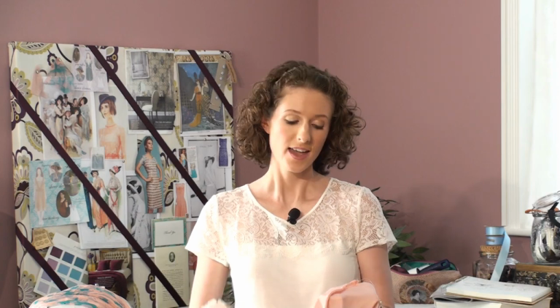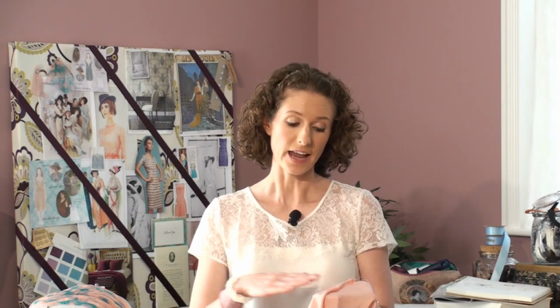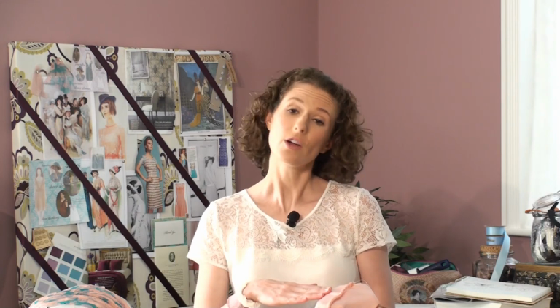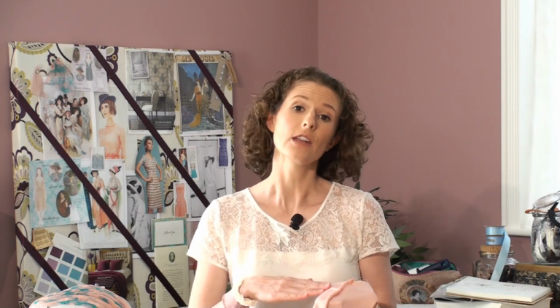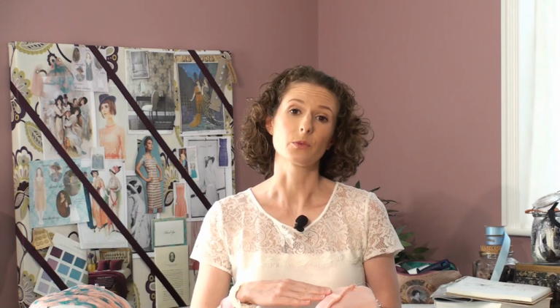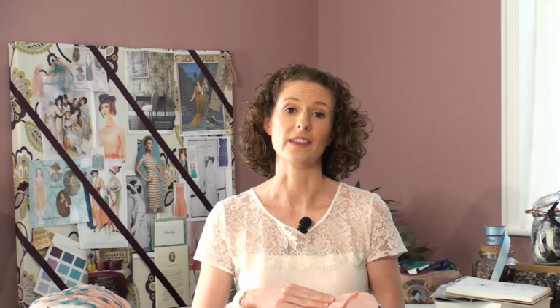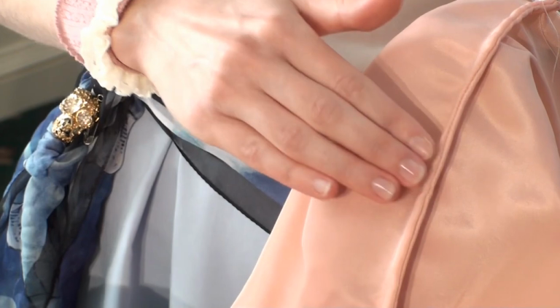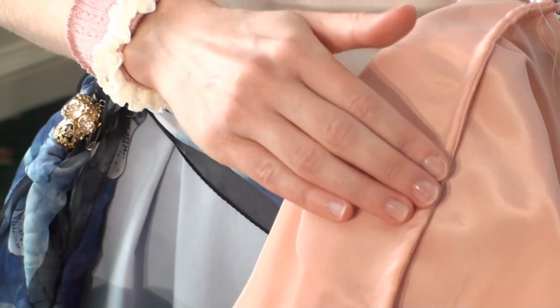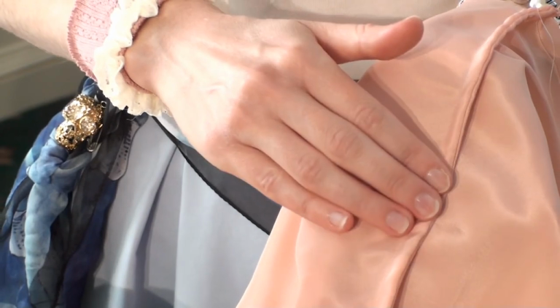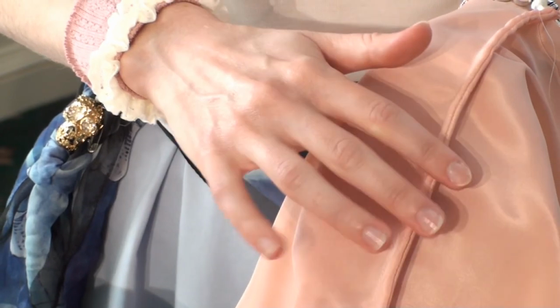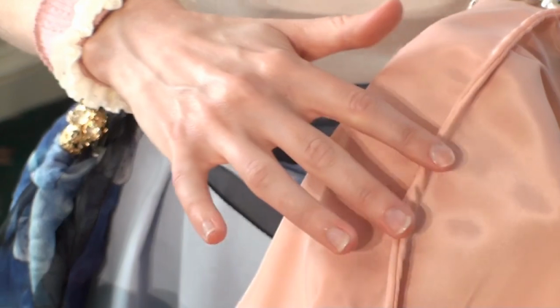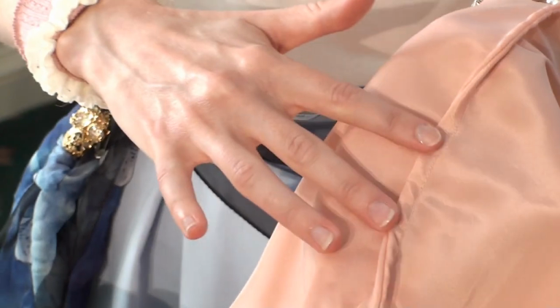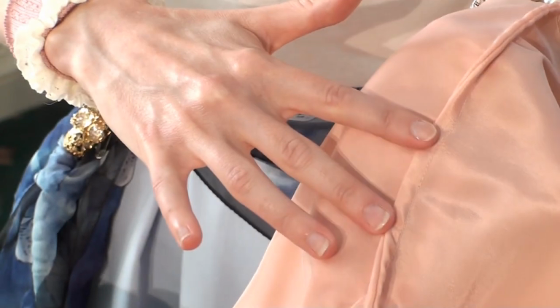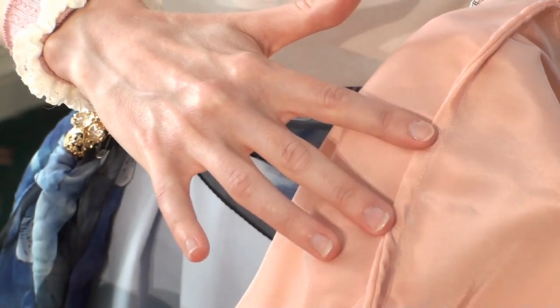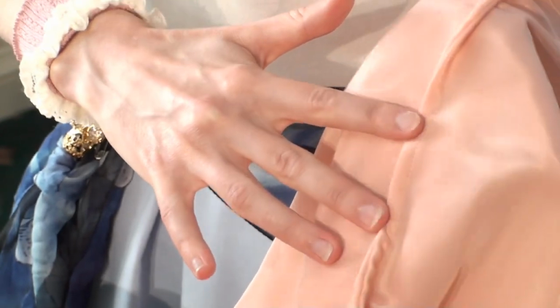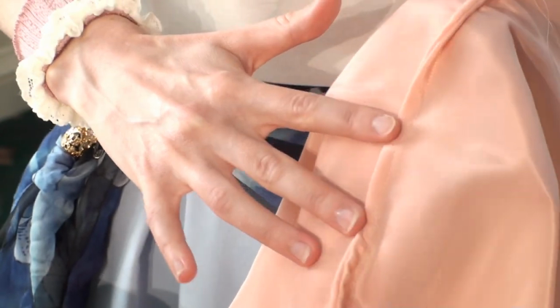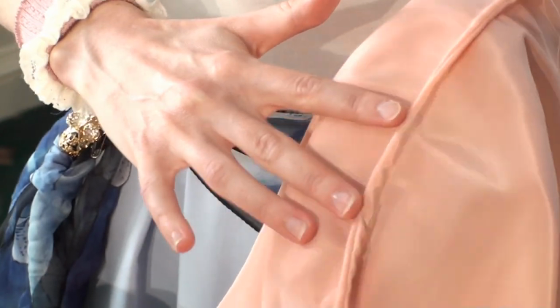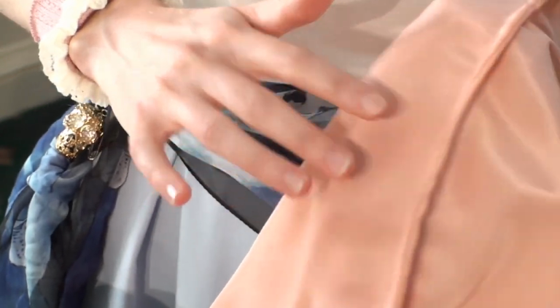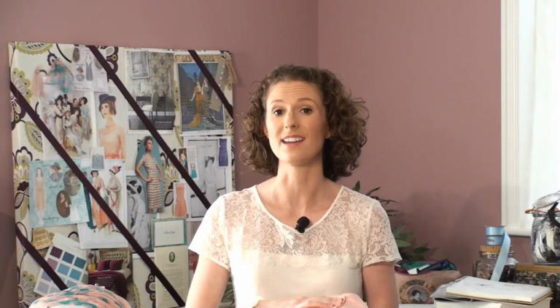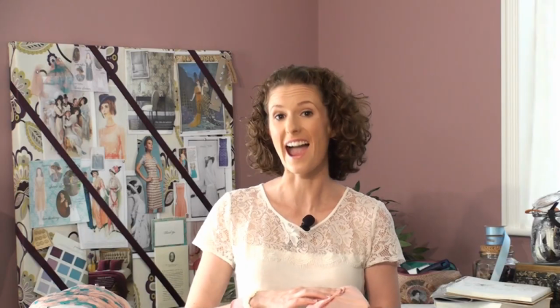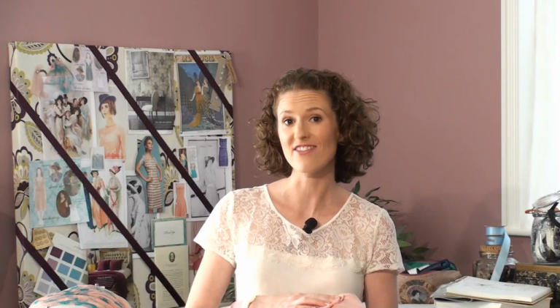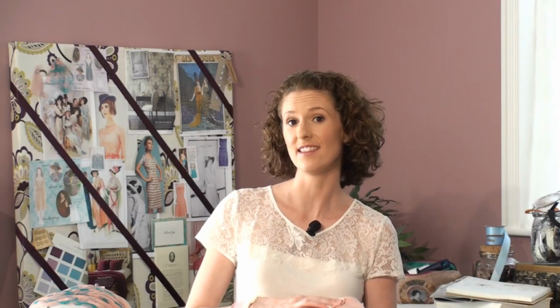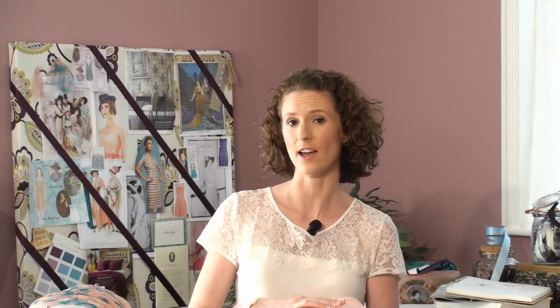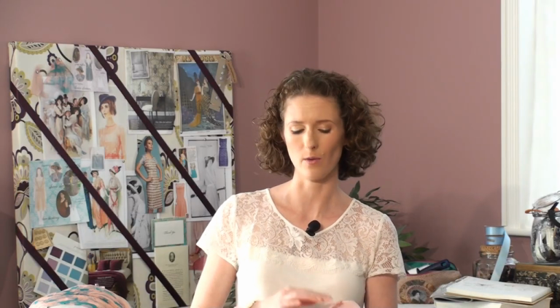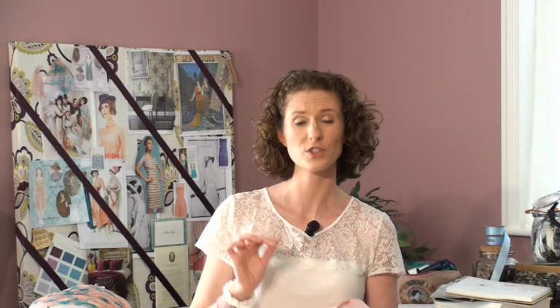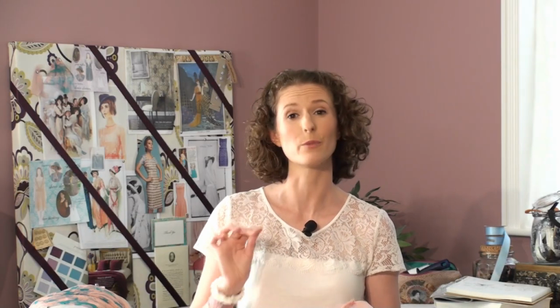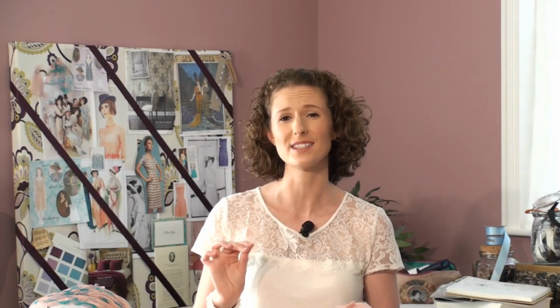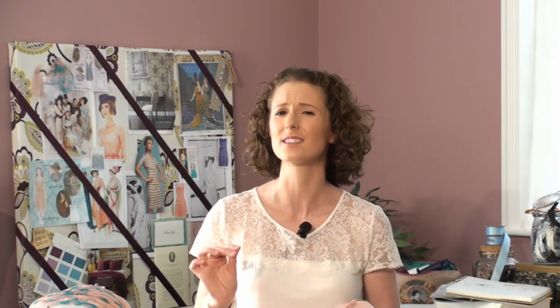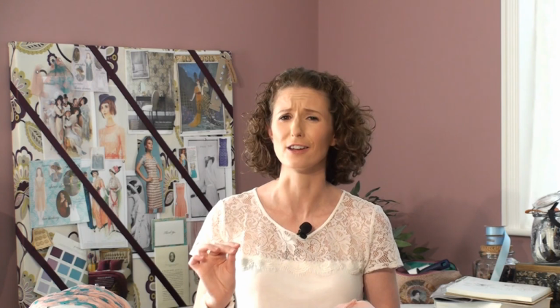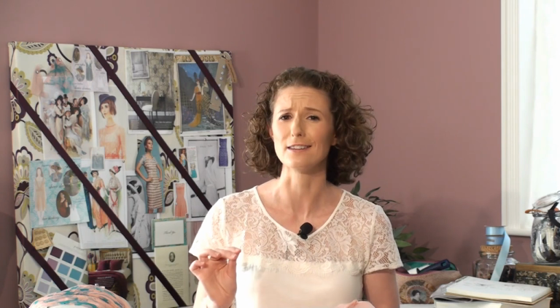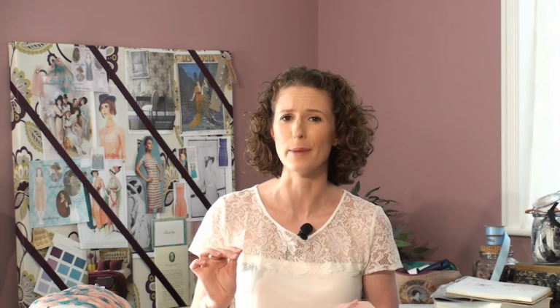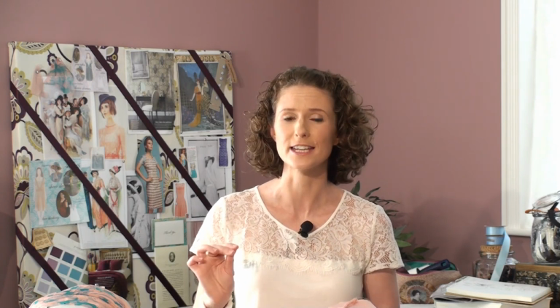What you're left with is a perfectly finished seam that's going to look great from the outside and the inside, and once you've pressed it it's going to look even better.